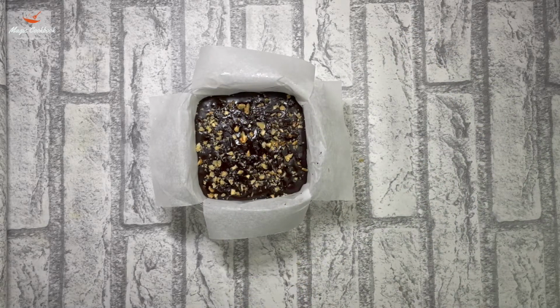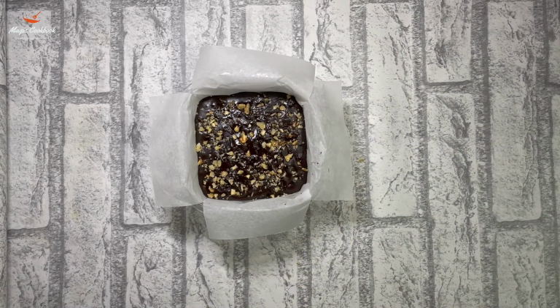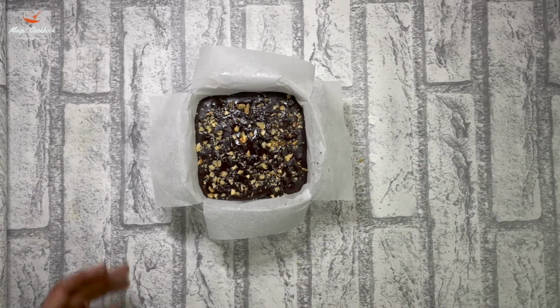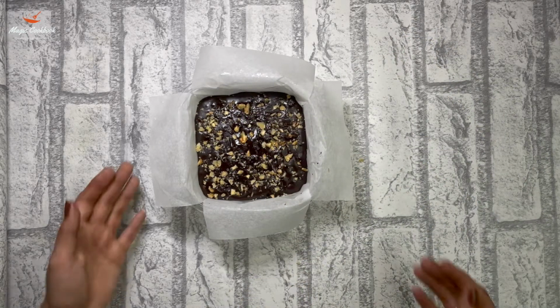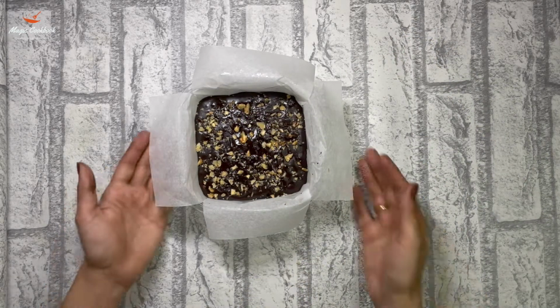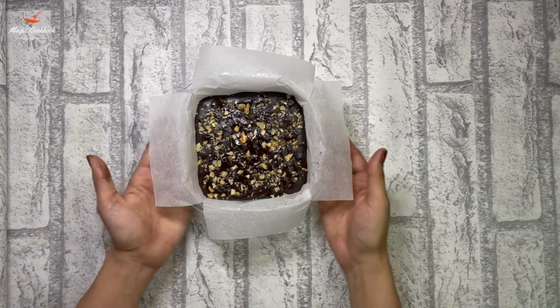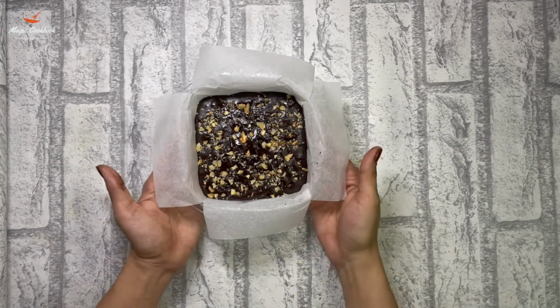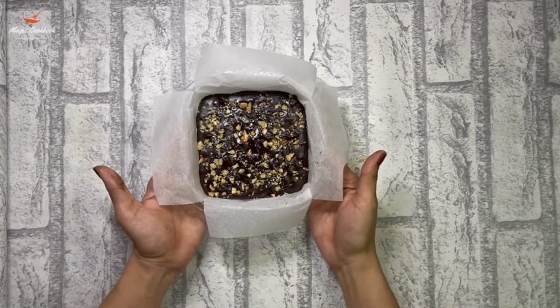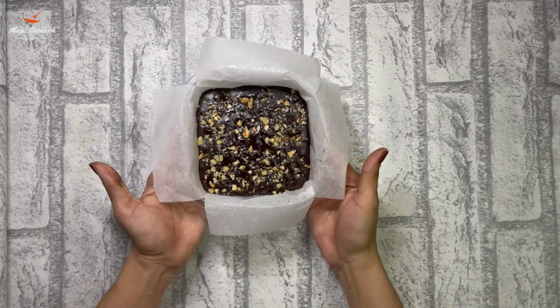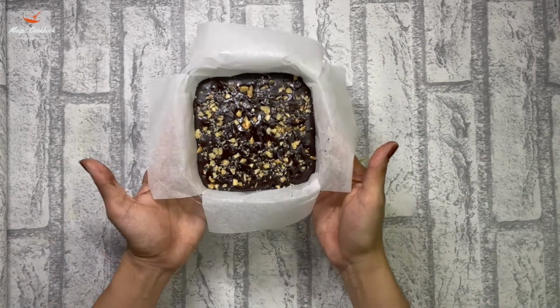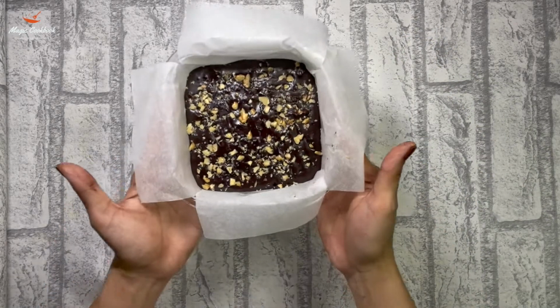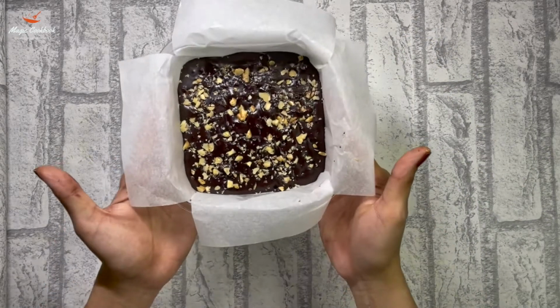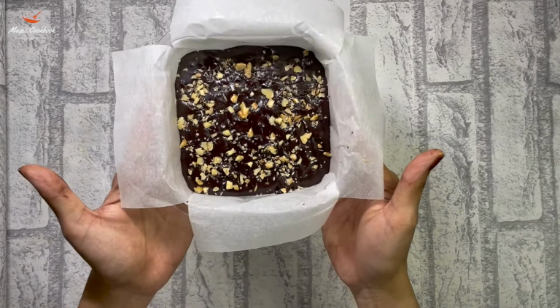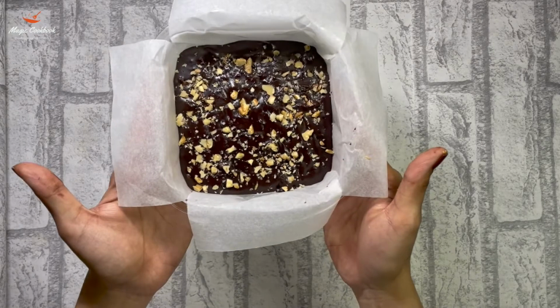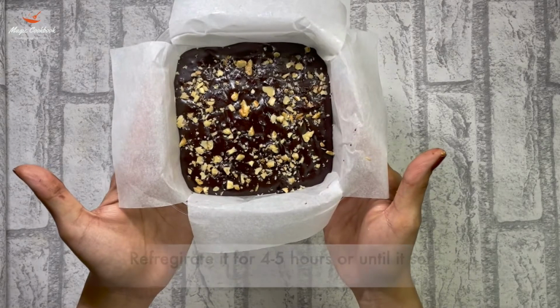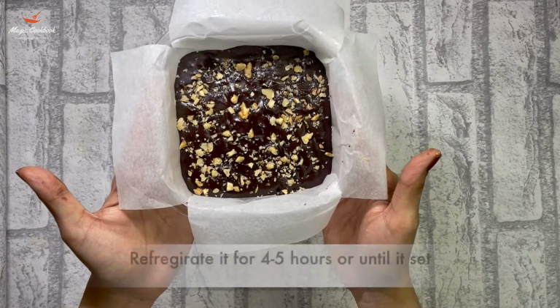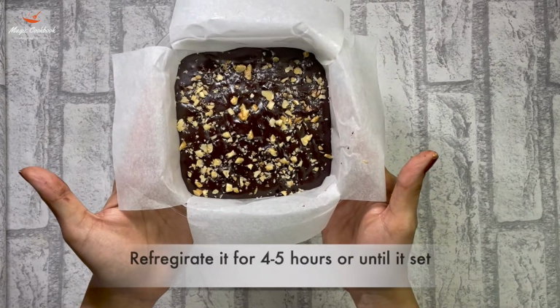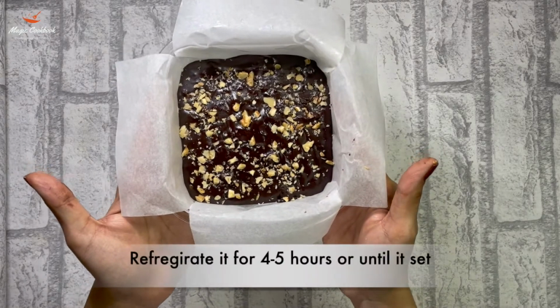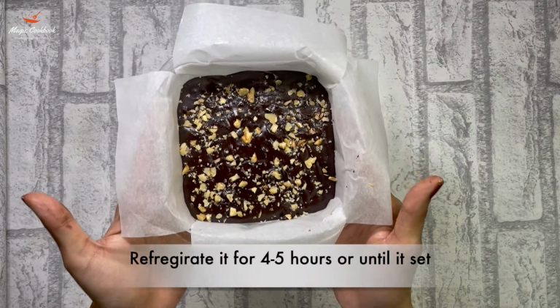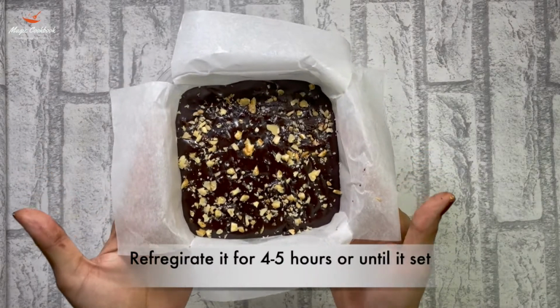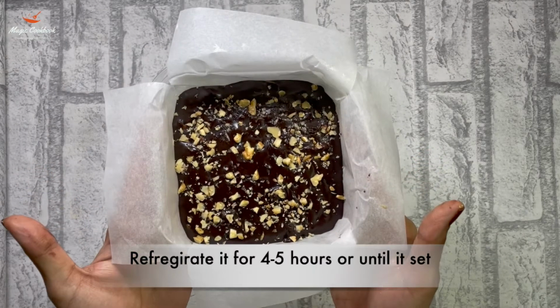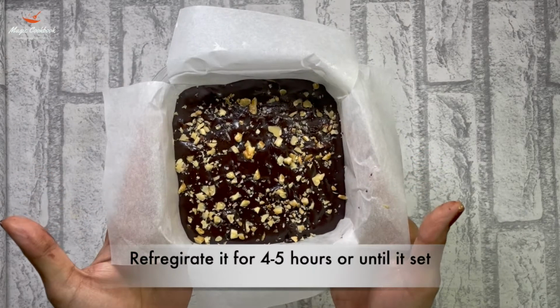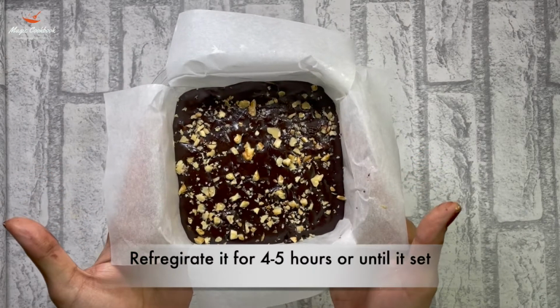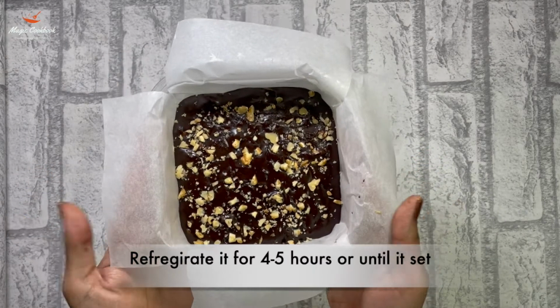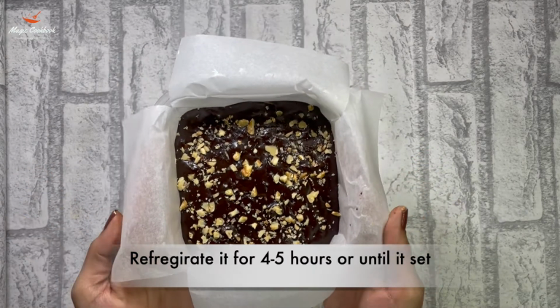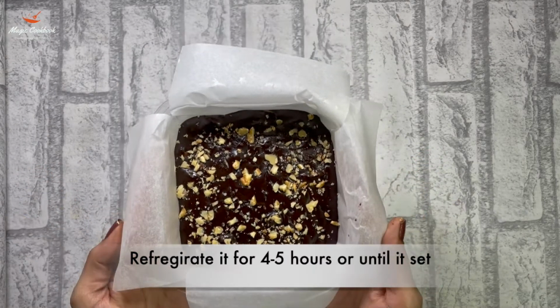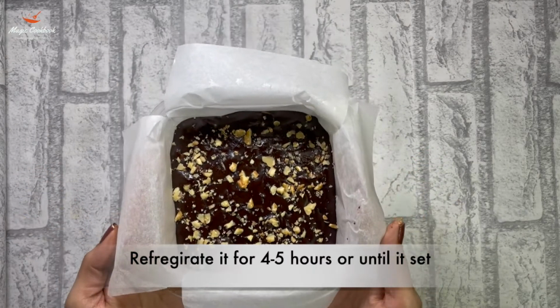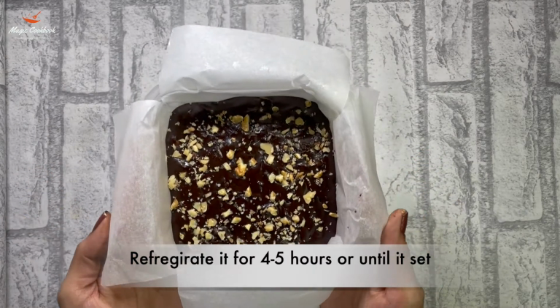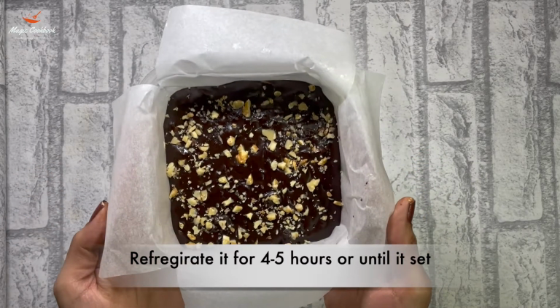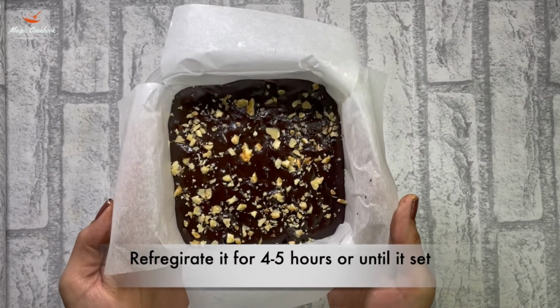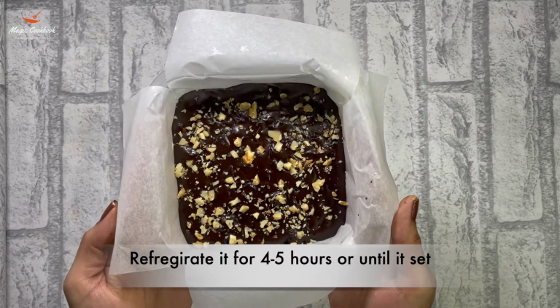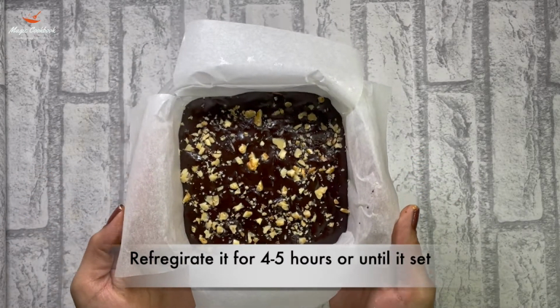Then we are going to refrigerate our fudge for 4 to 5 hours or until it sets.